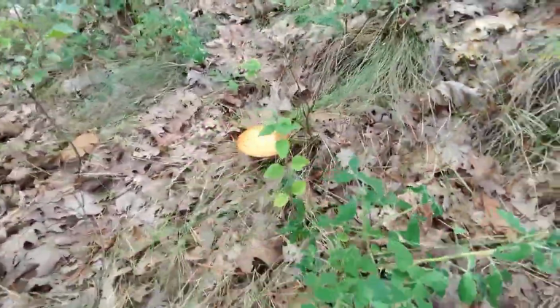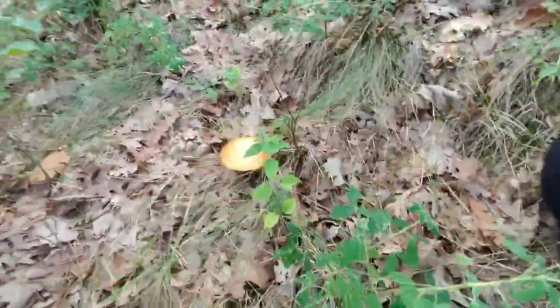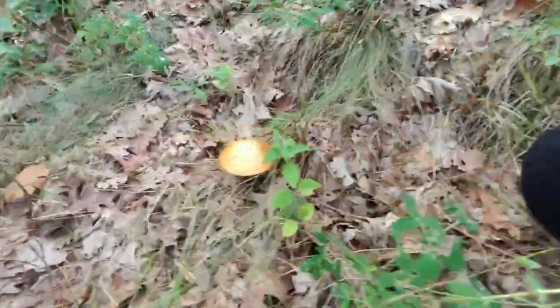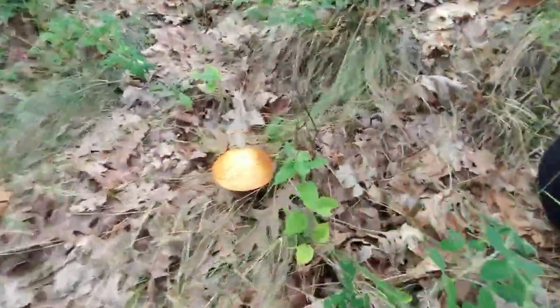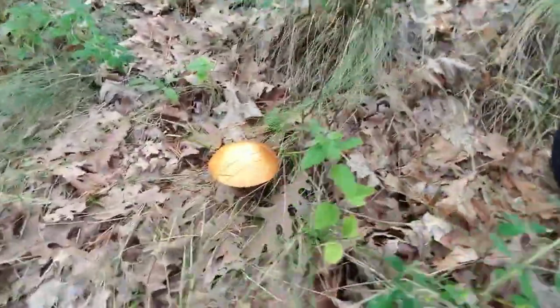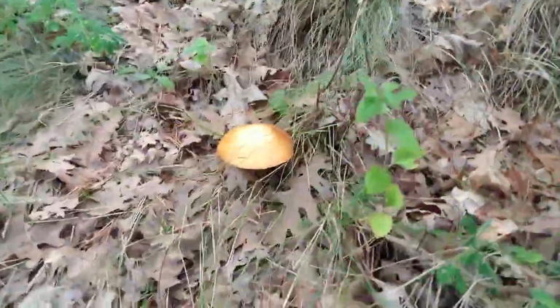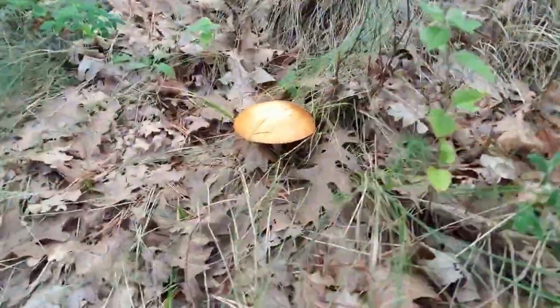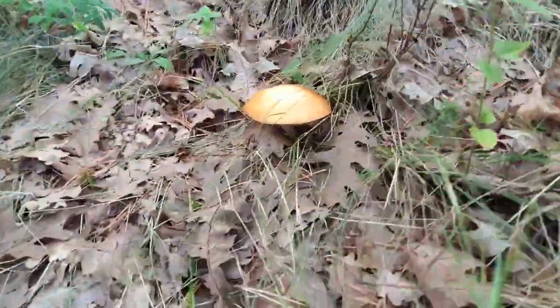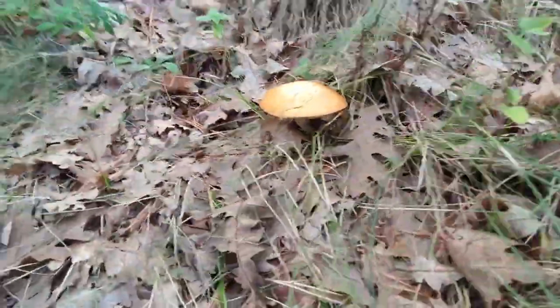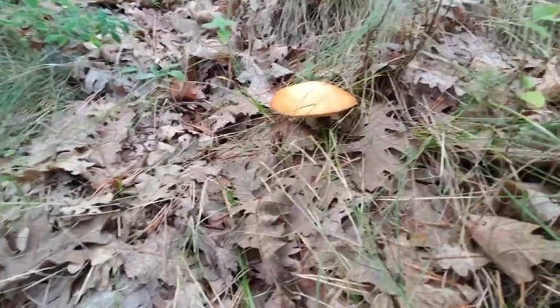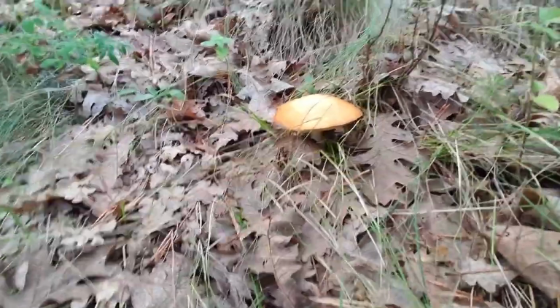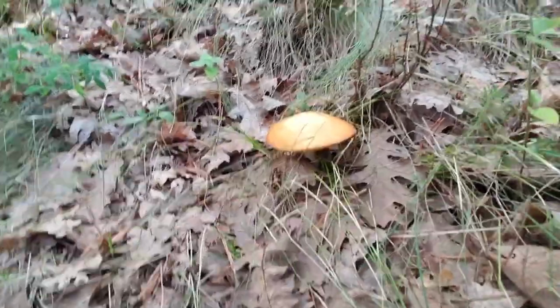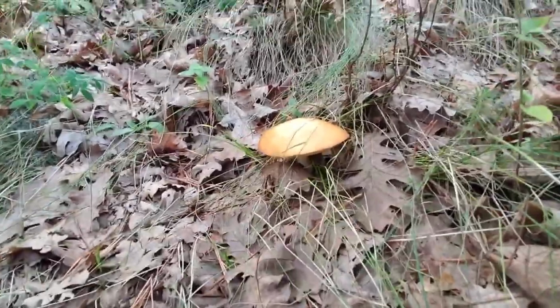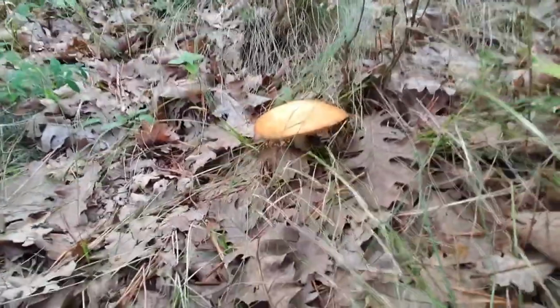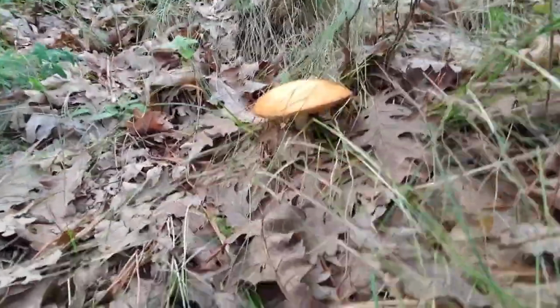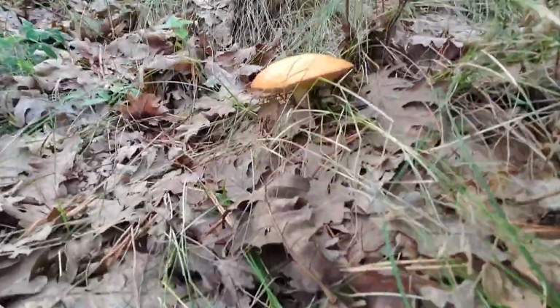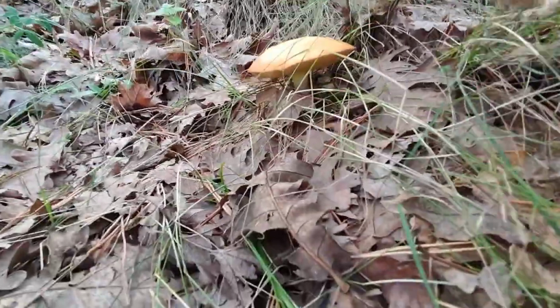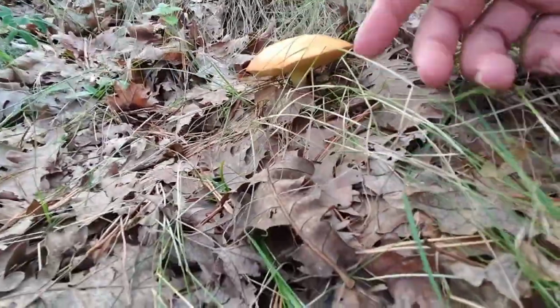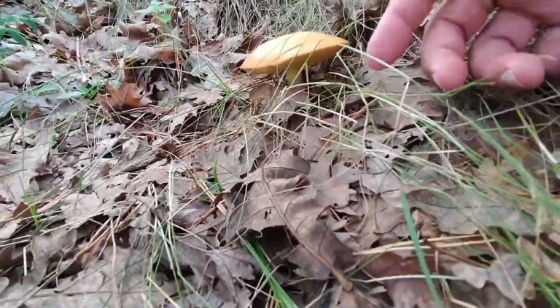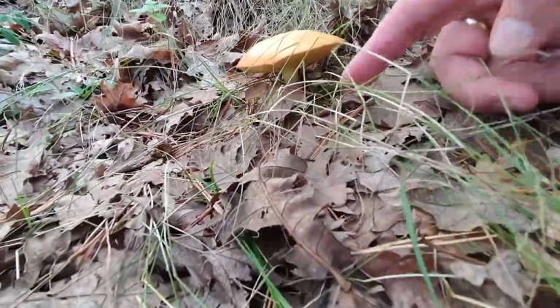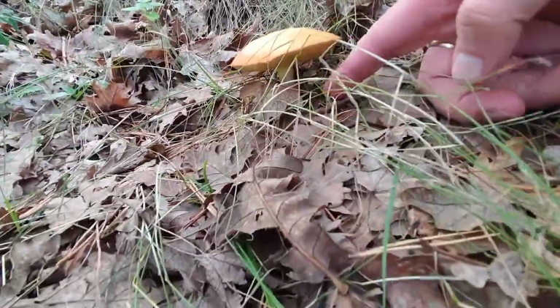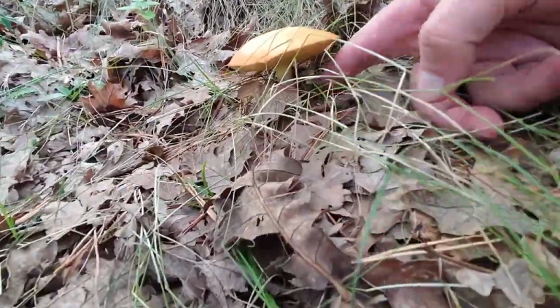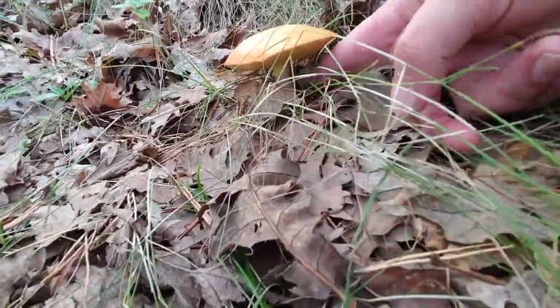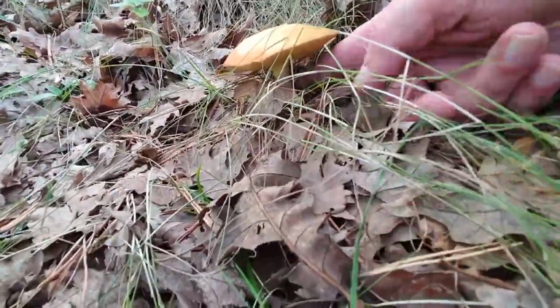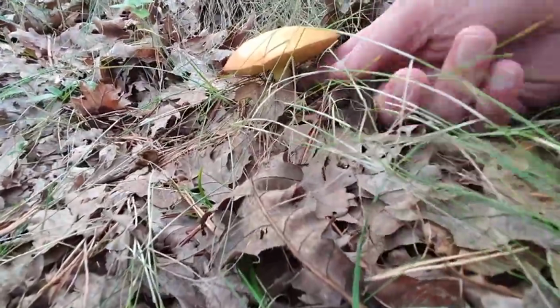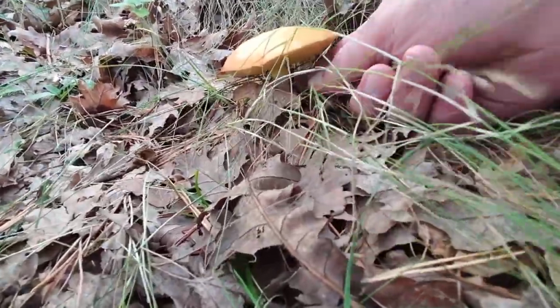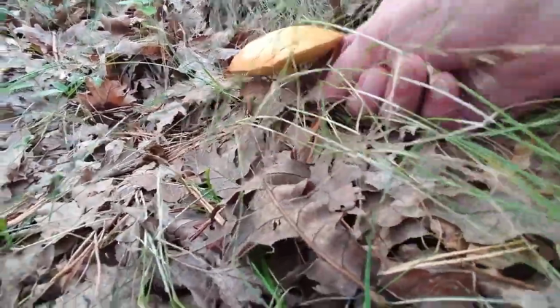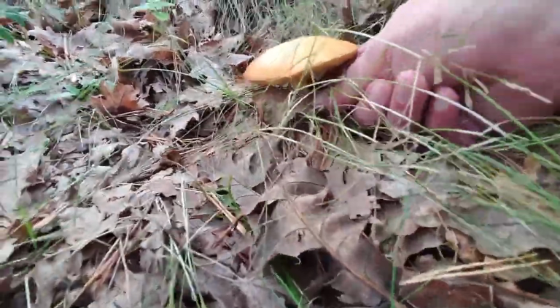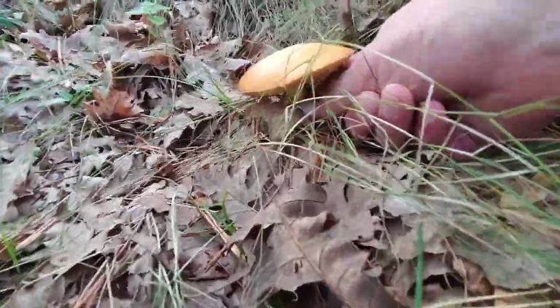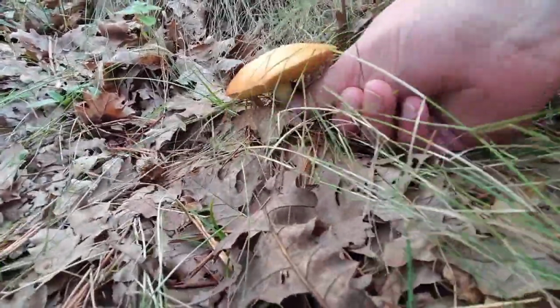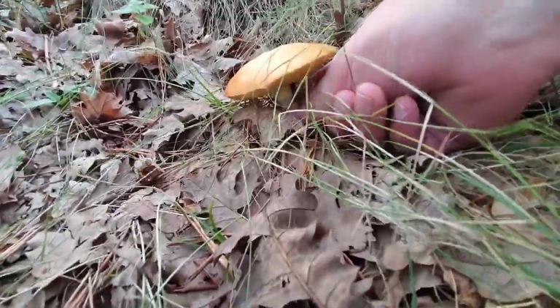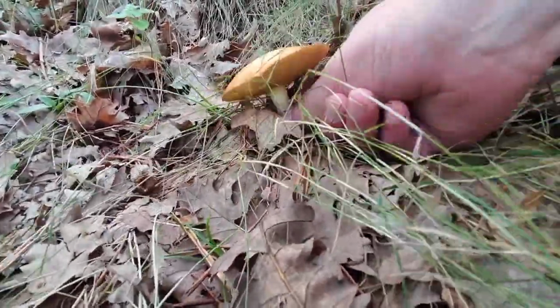It is worth it in the end, but still, I was determined to see if I can find the mushroom named after a Roman emperor.